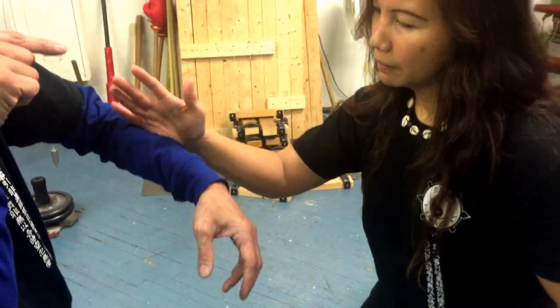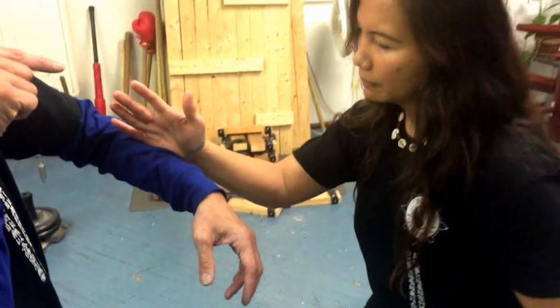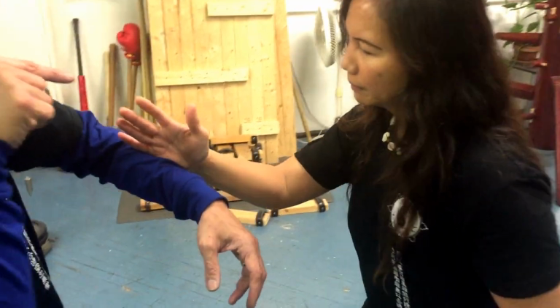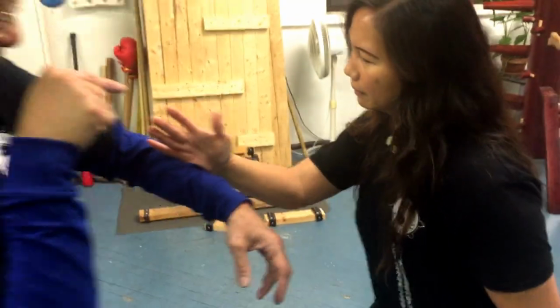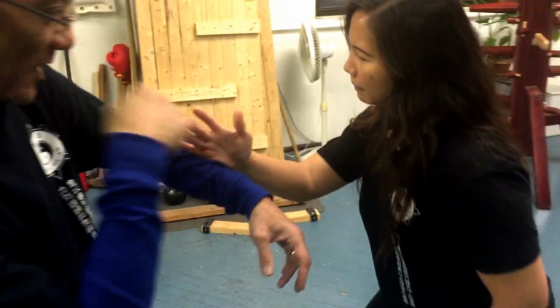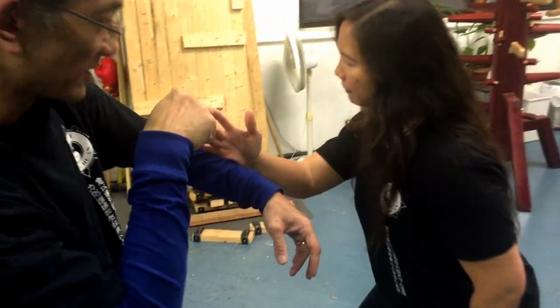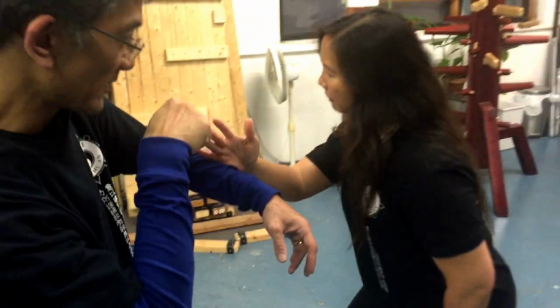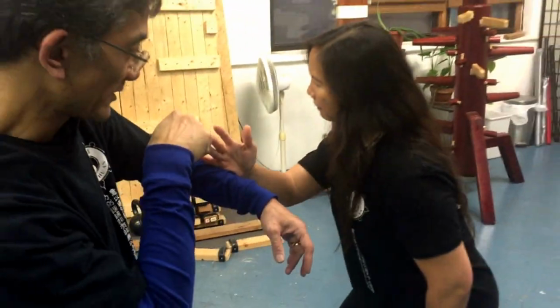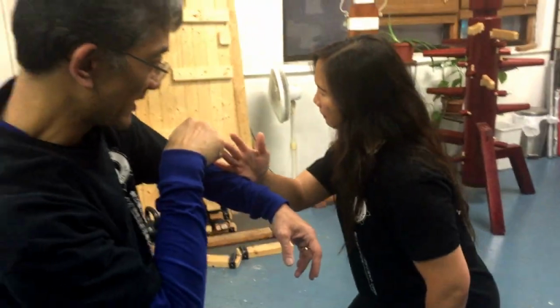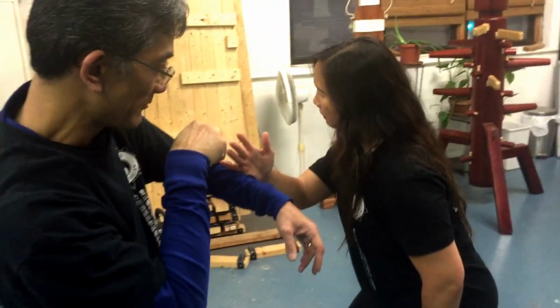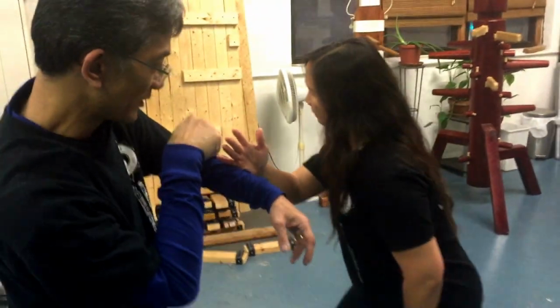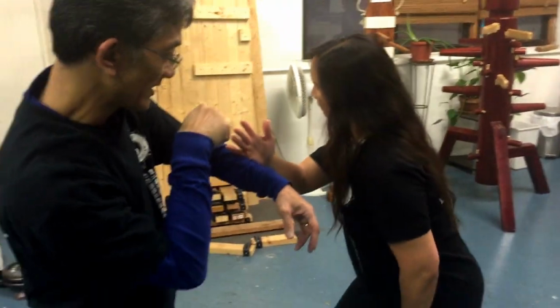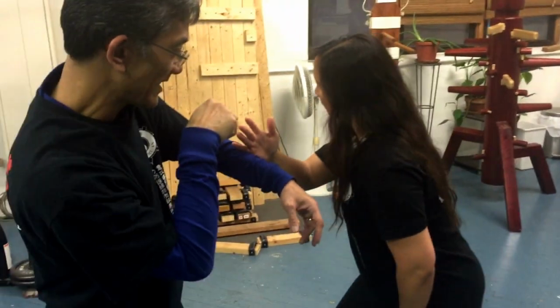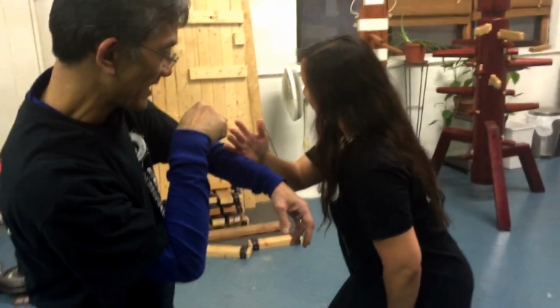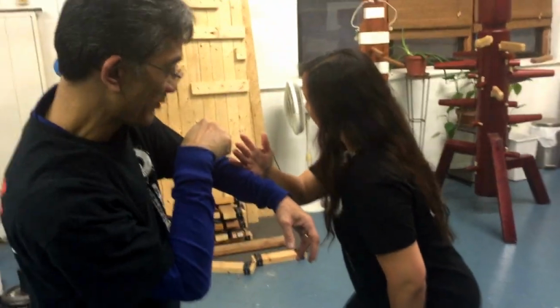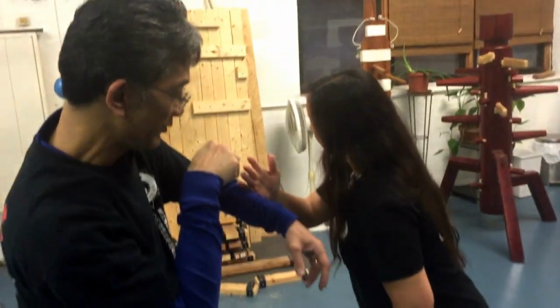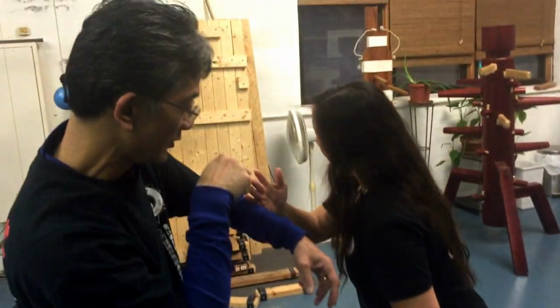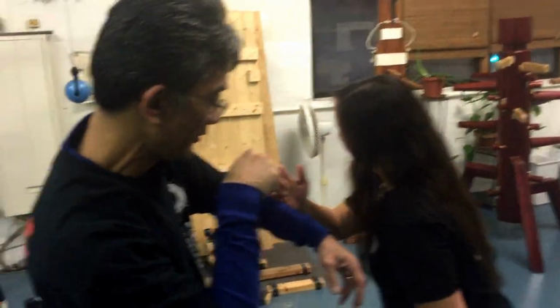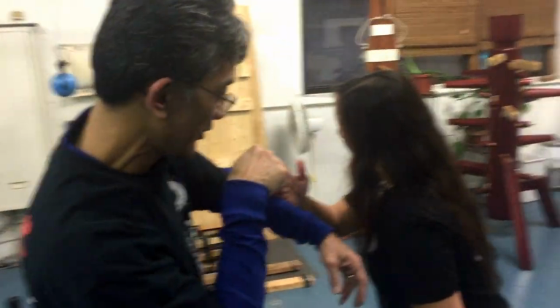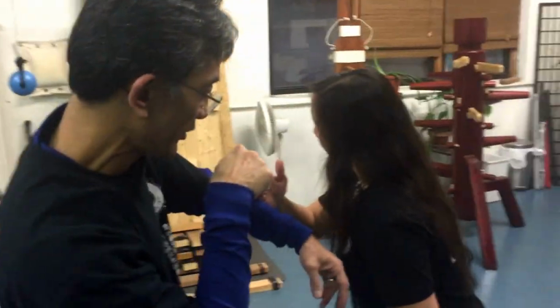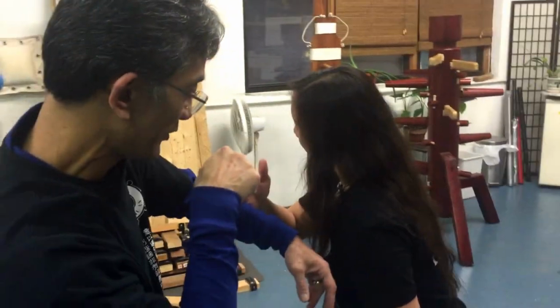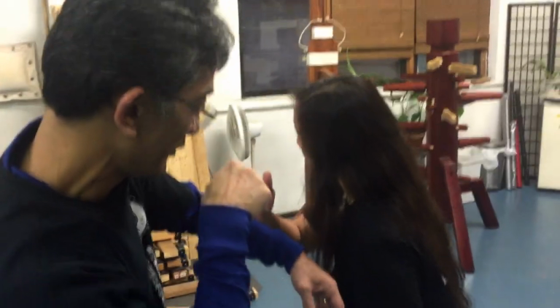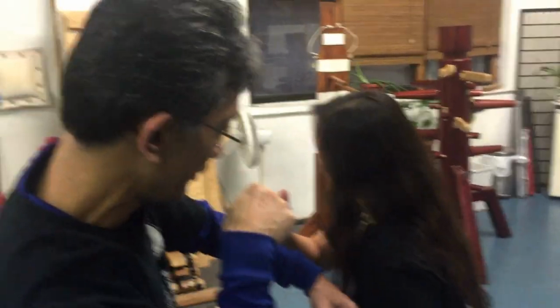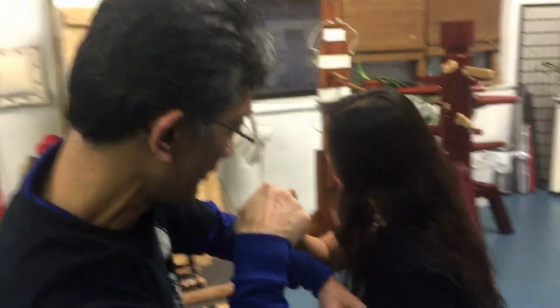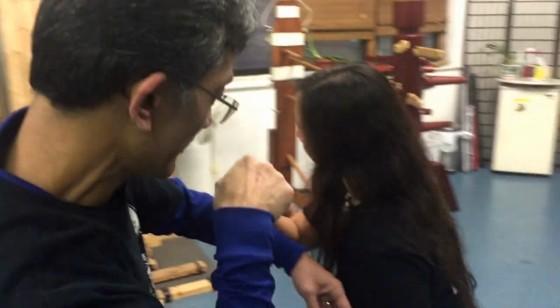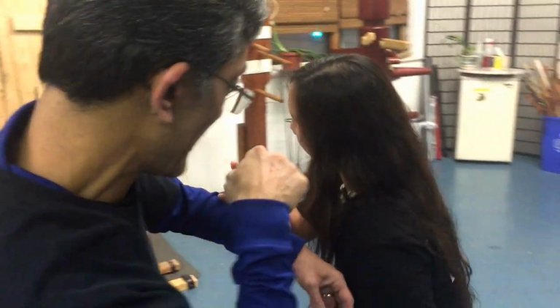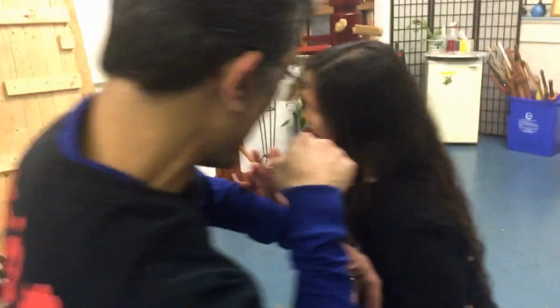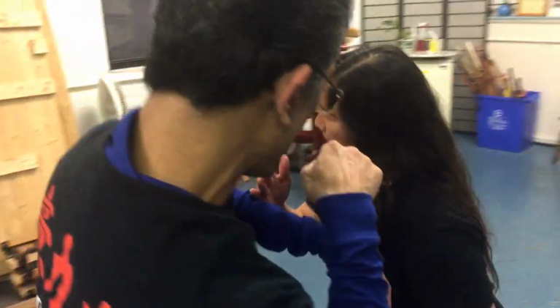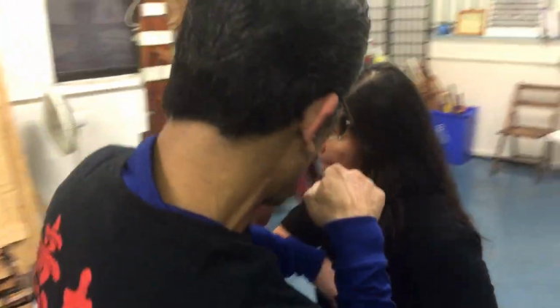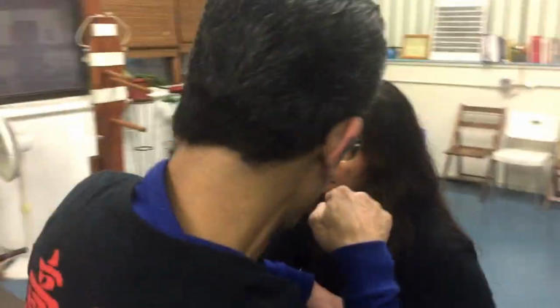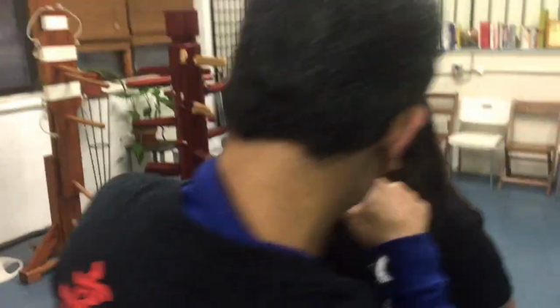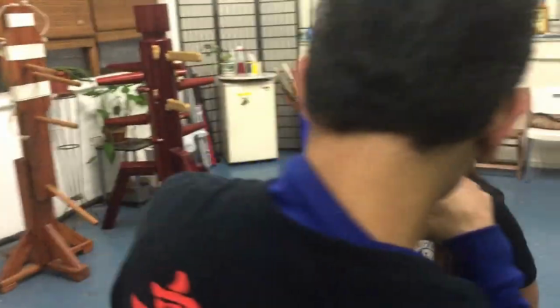Turn, cut, cut in. Pull, pull, pull. Yeah, yeah, boom!